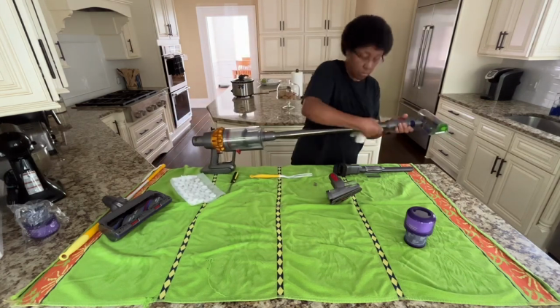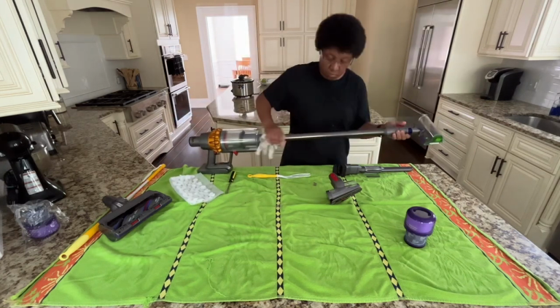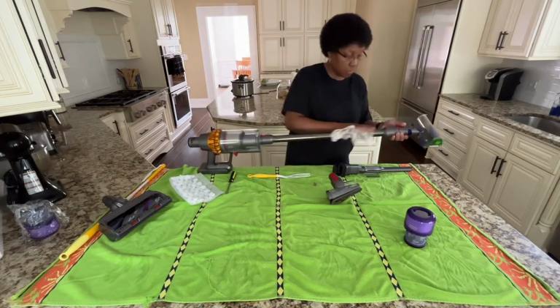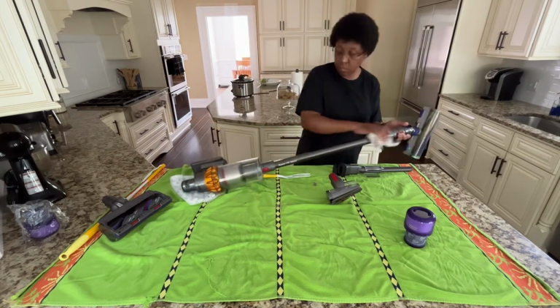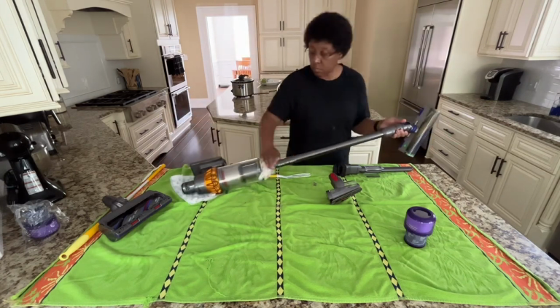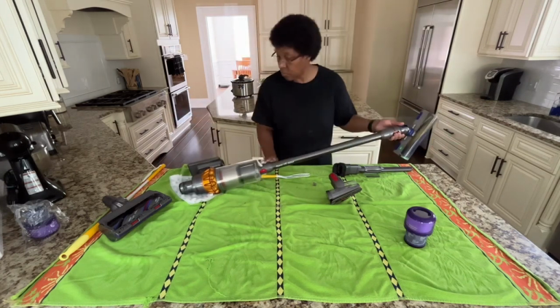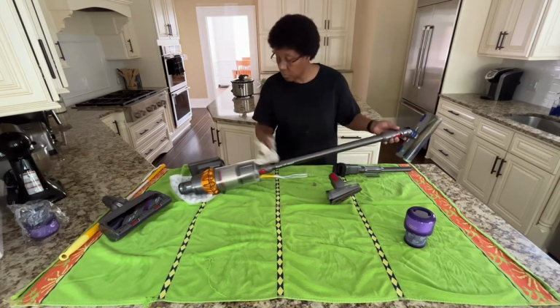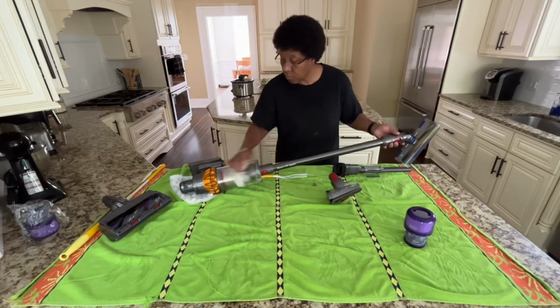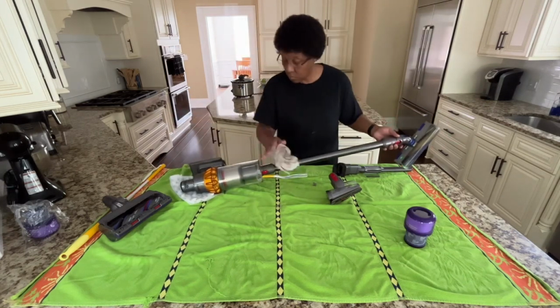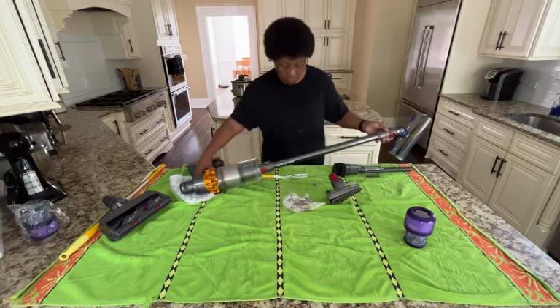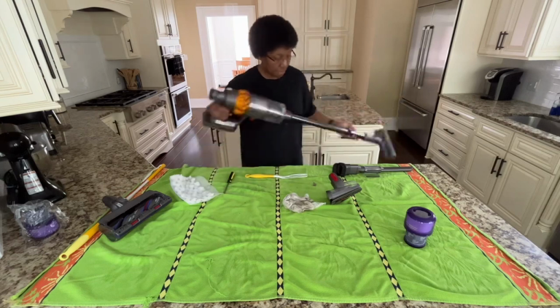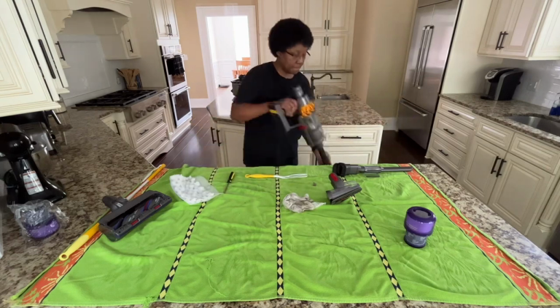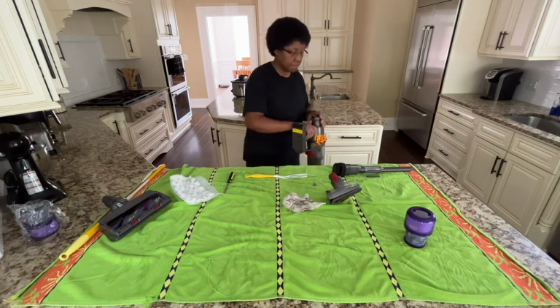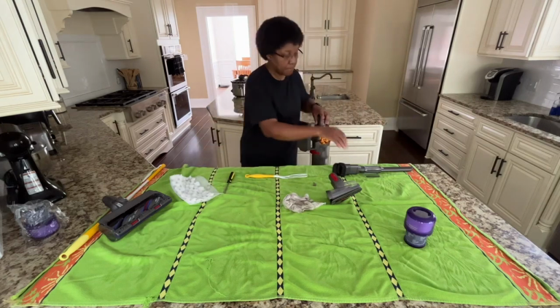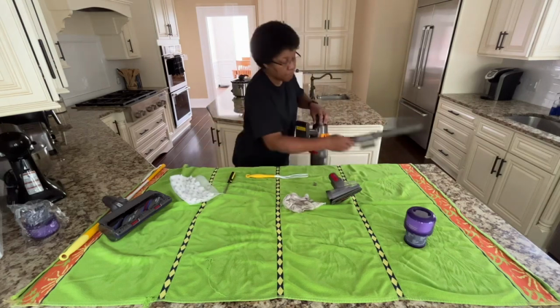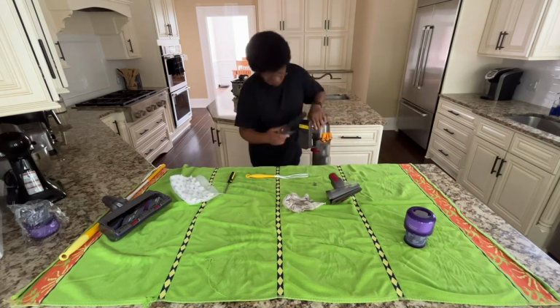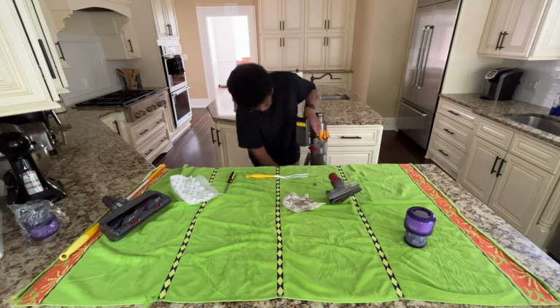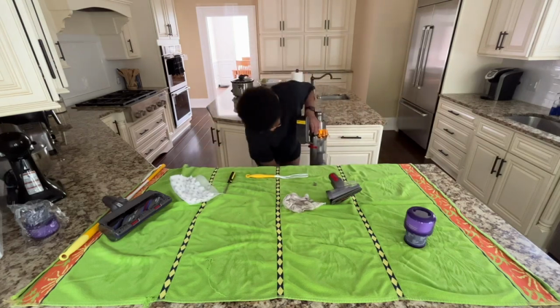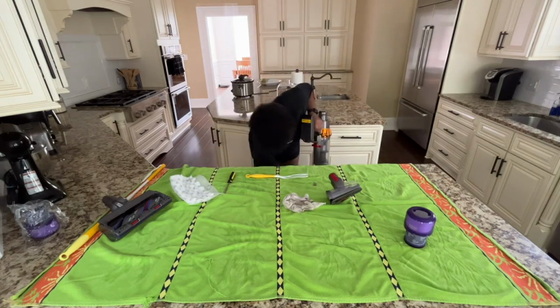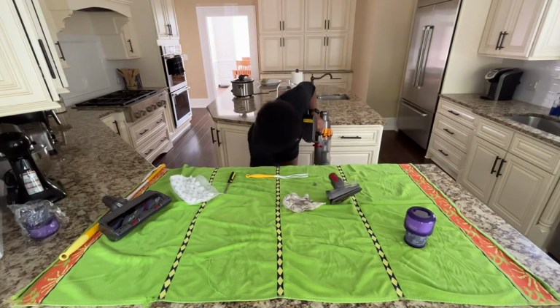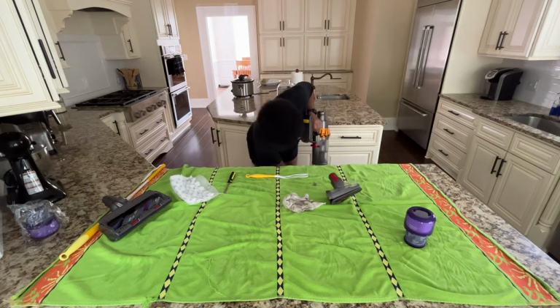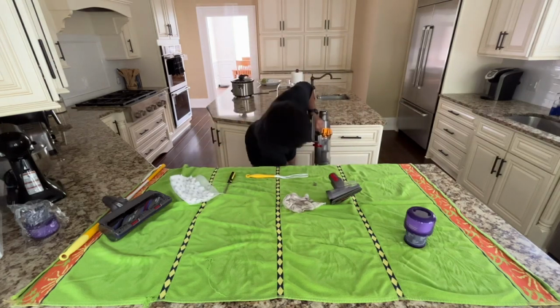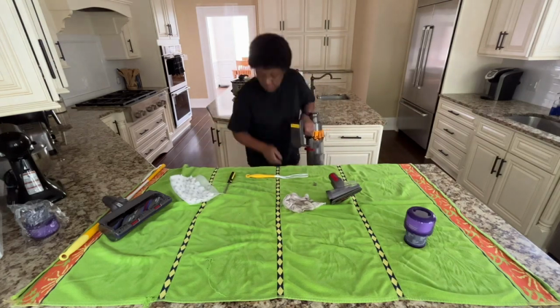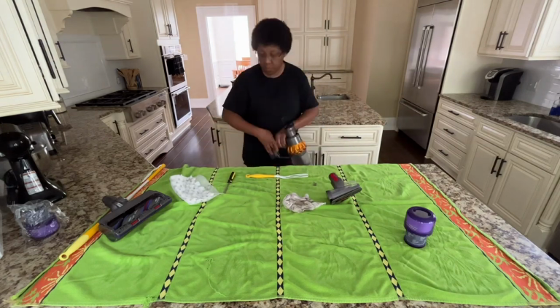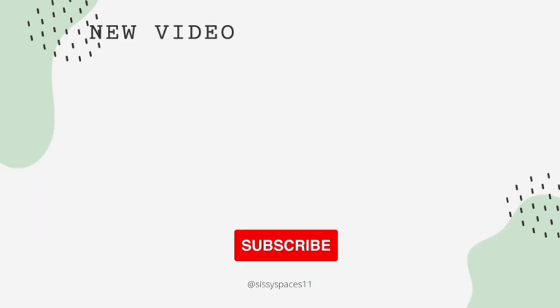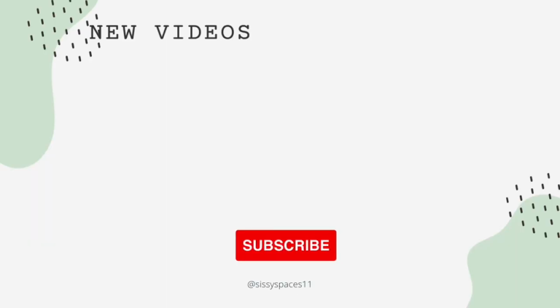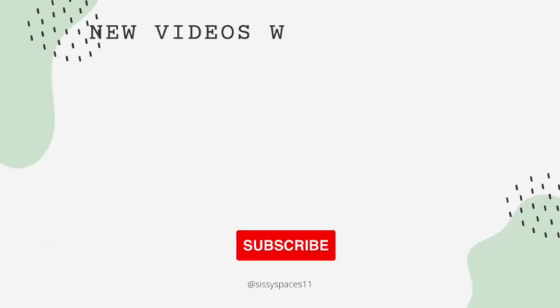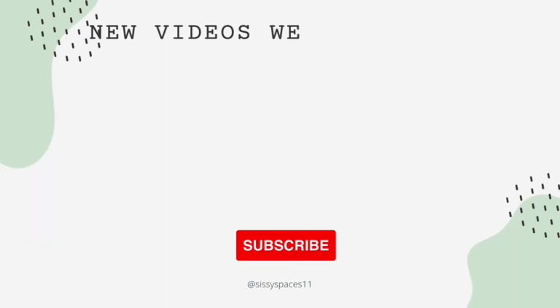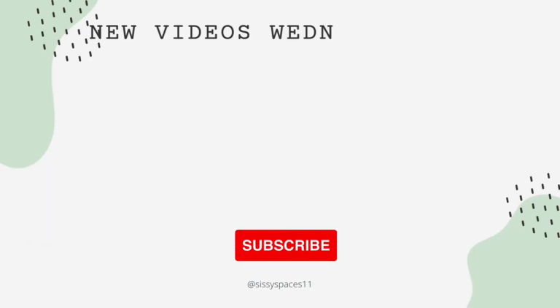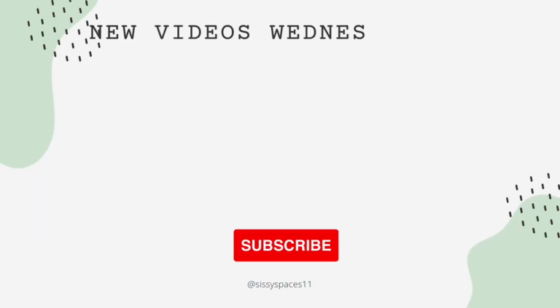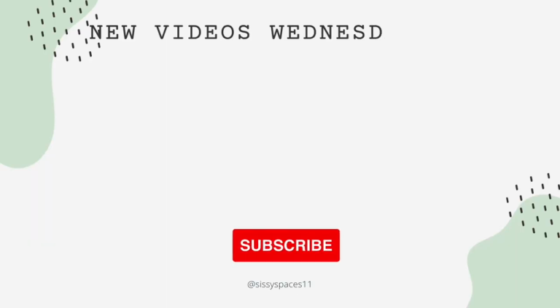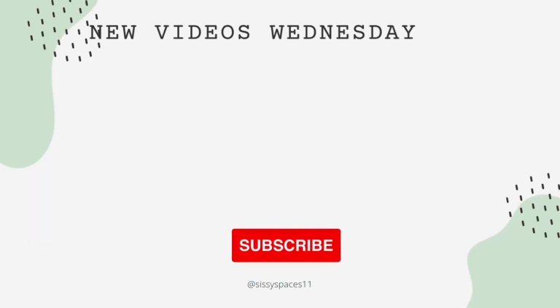If you made it this far in the video, I want to thank you for watching Sissy Spaces and I'll see you next week.